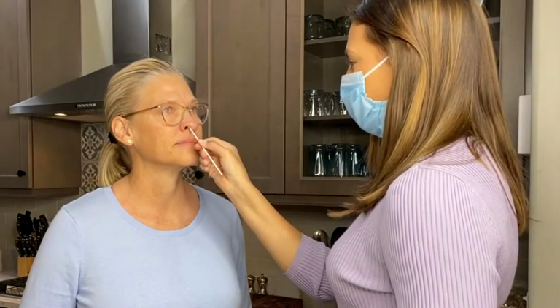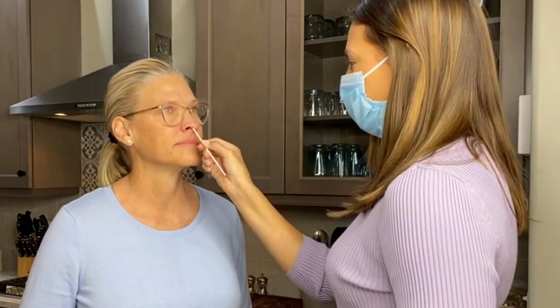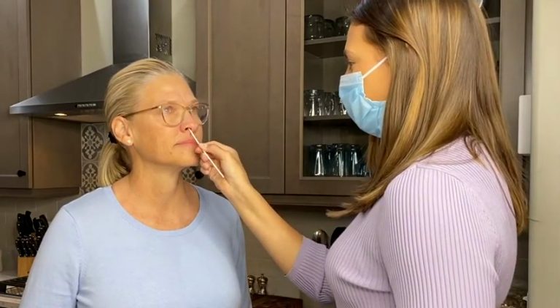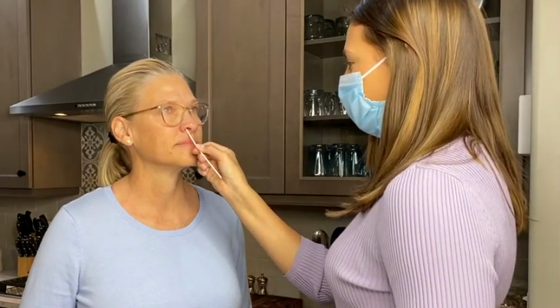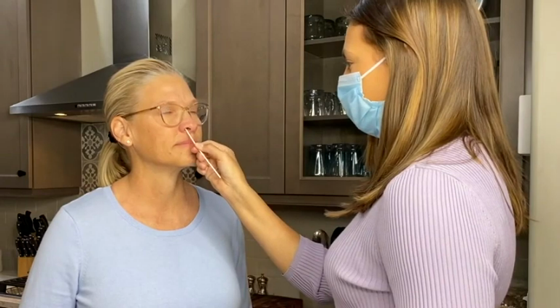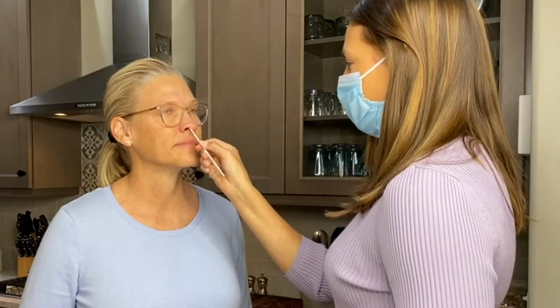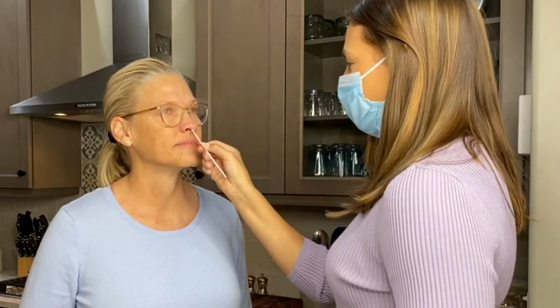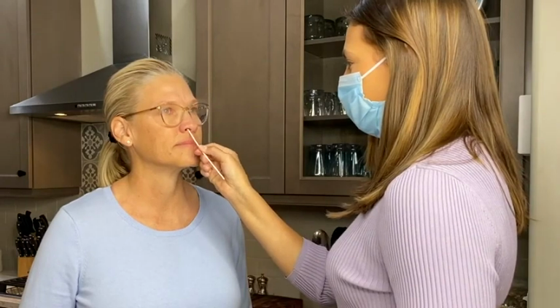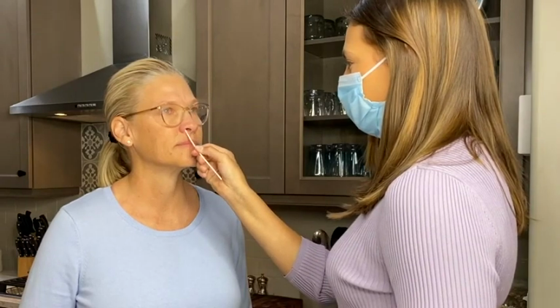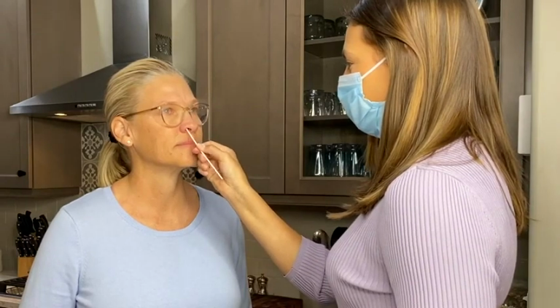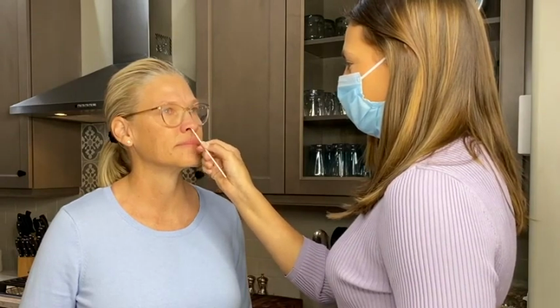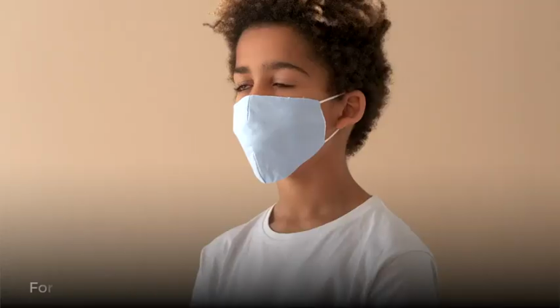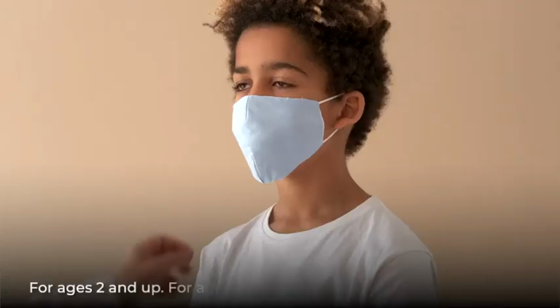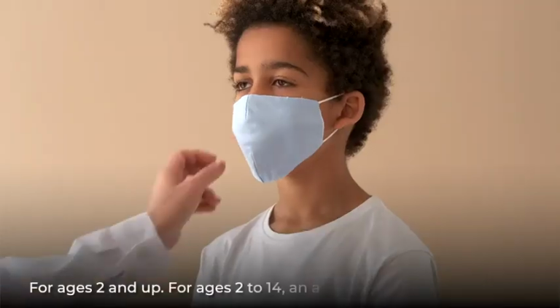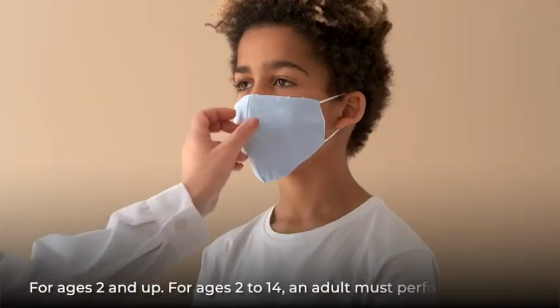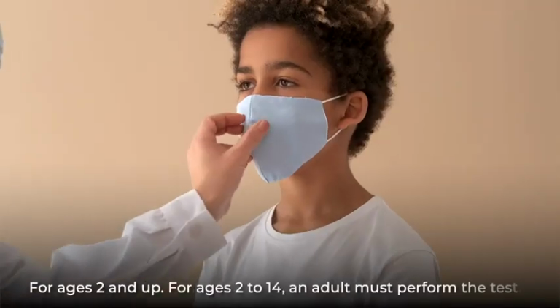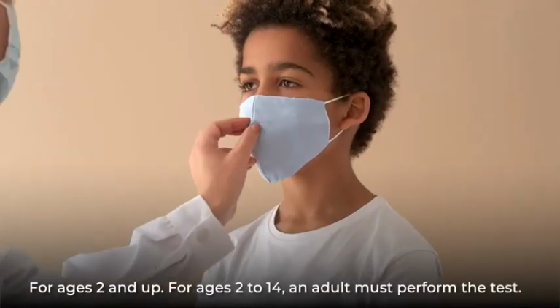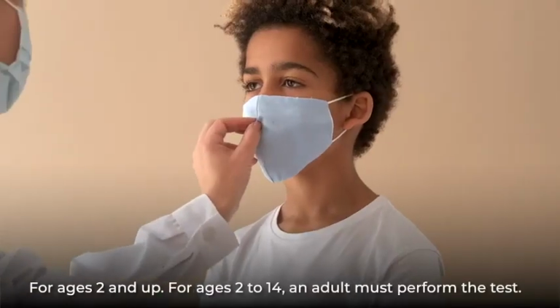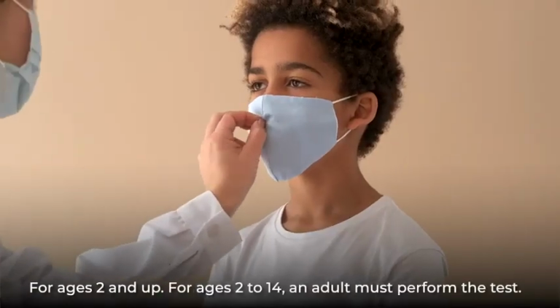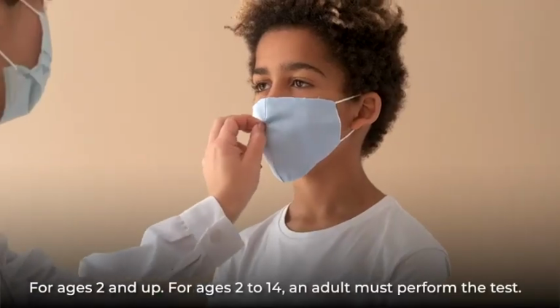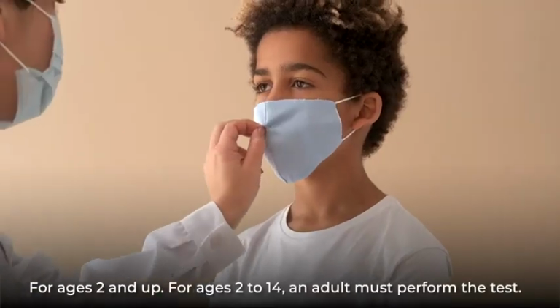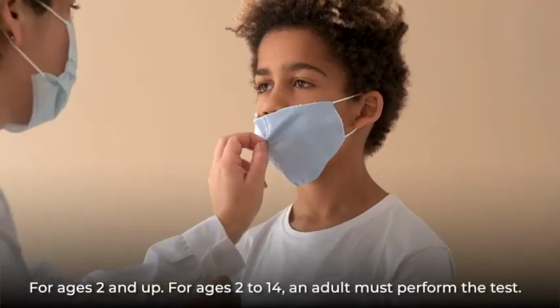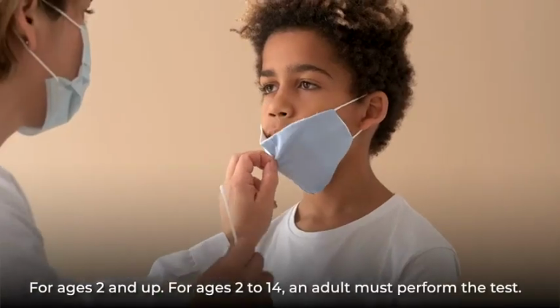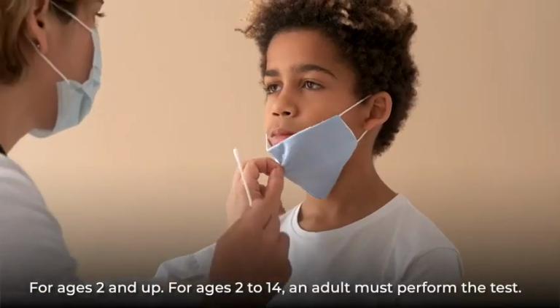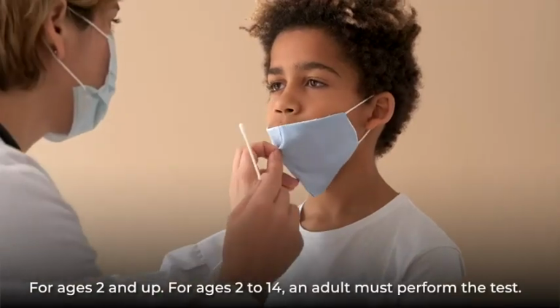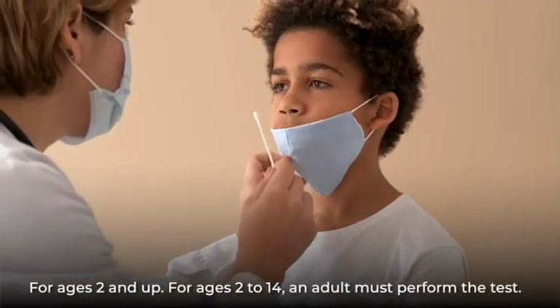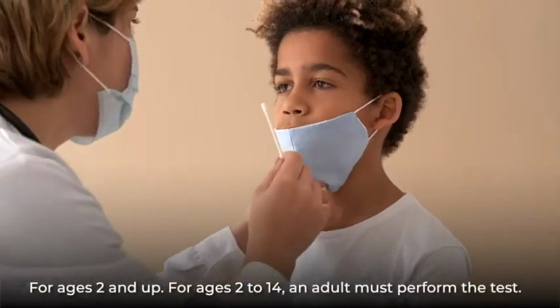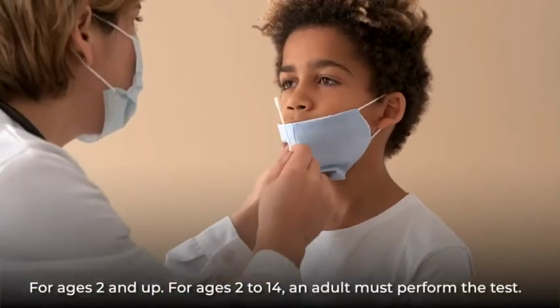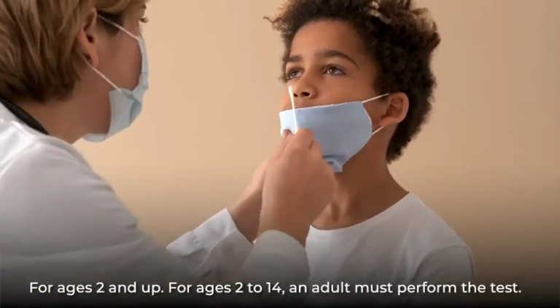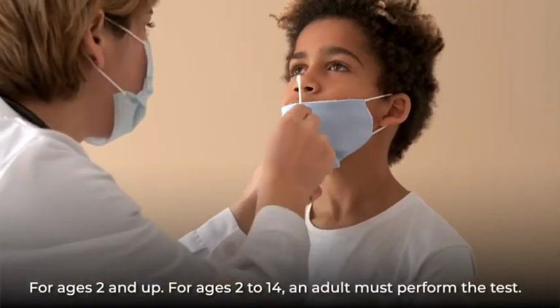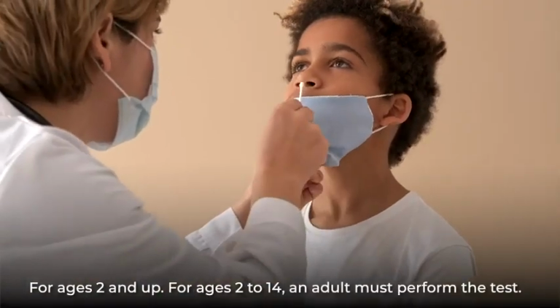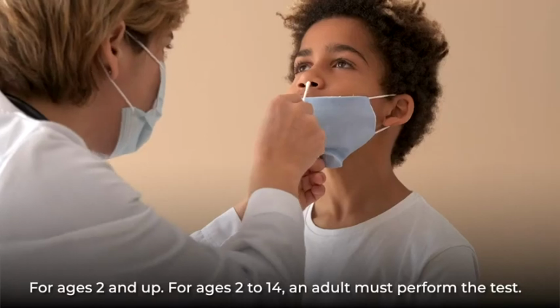With children or small adults, the maximum depth of insertion into the nostril may be less than three quarters of an inch.